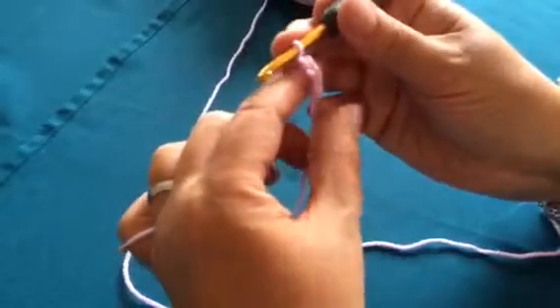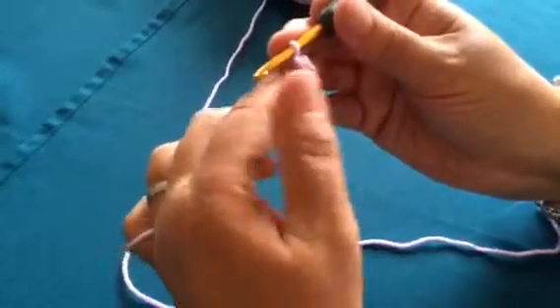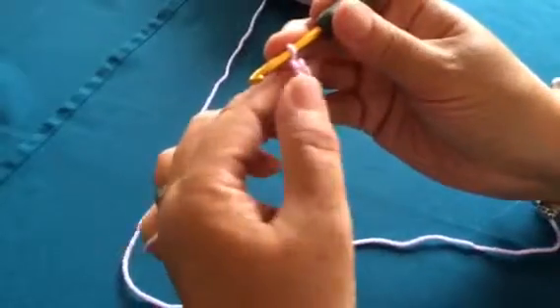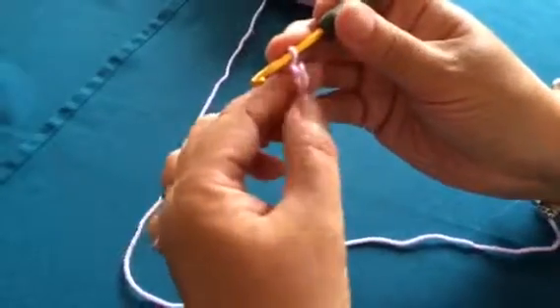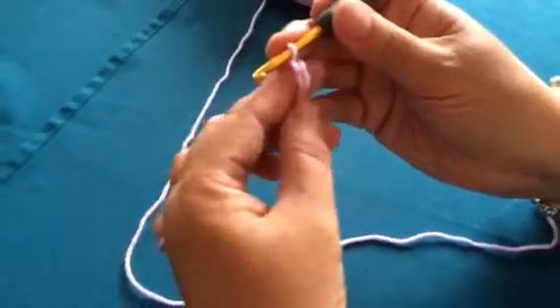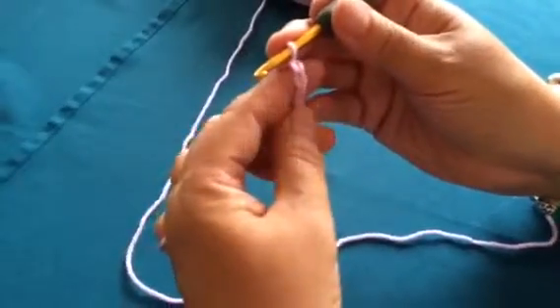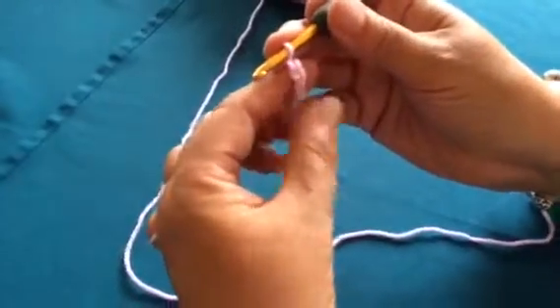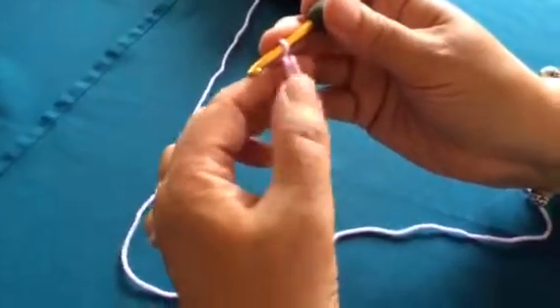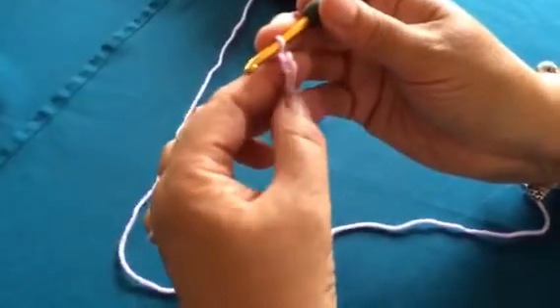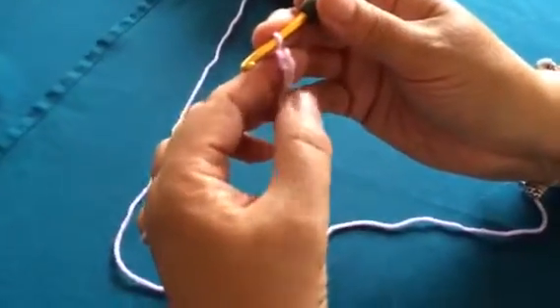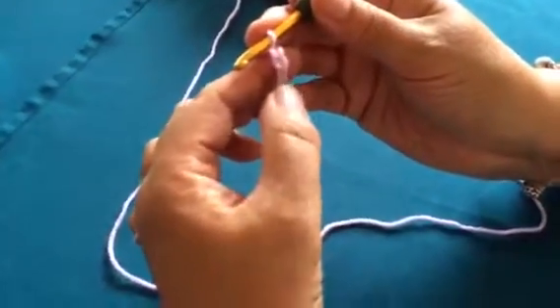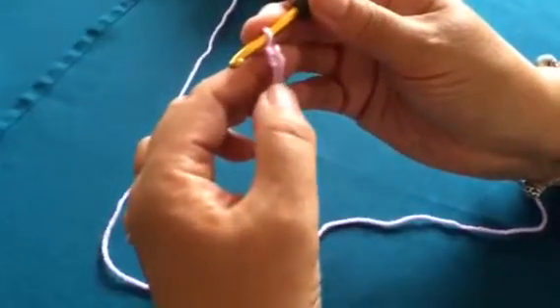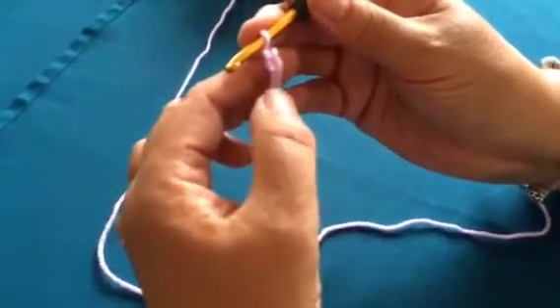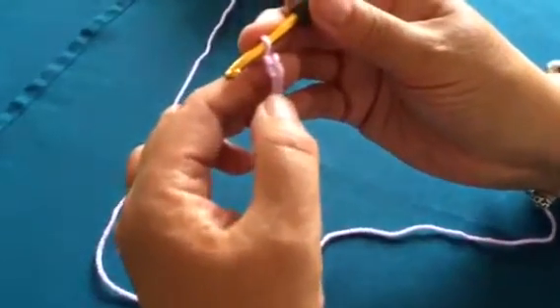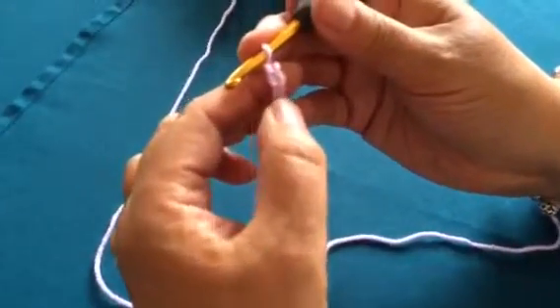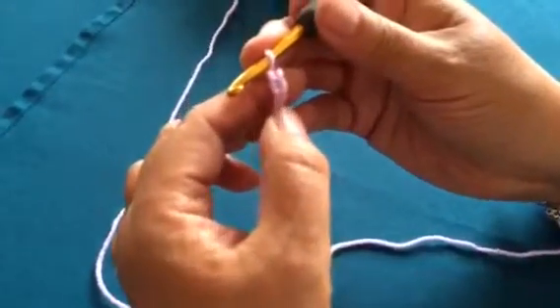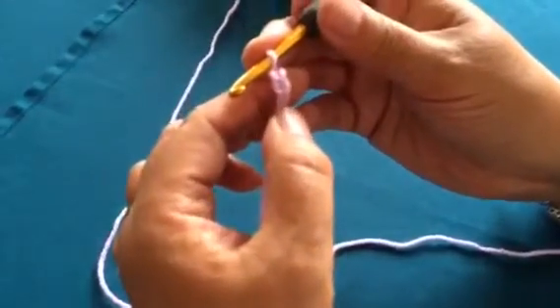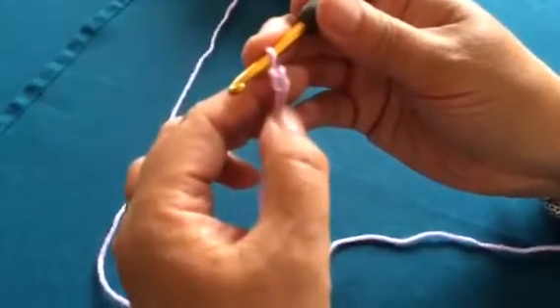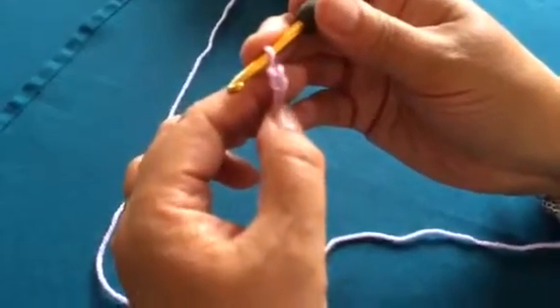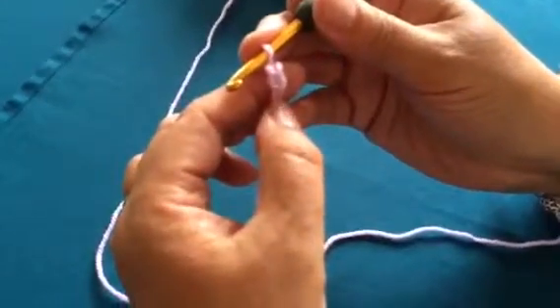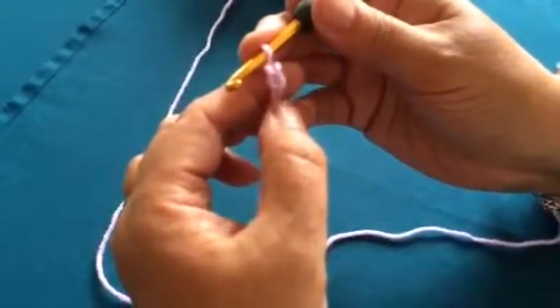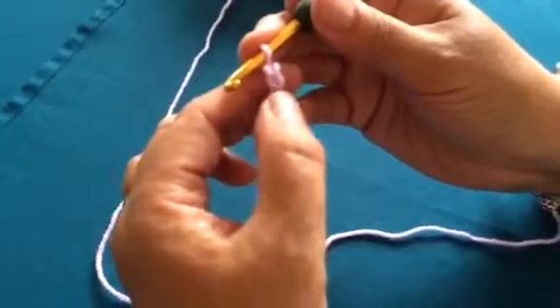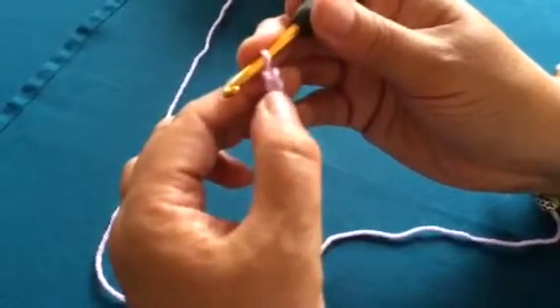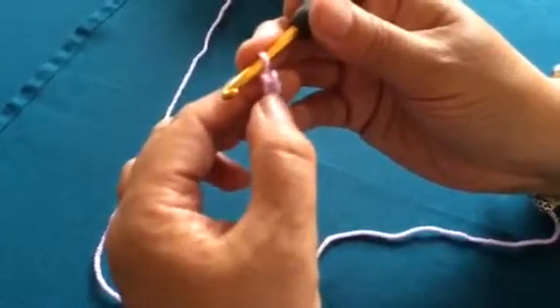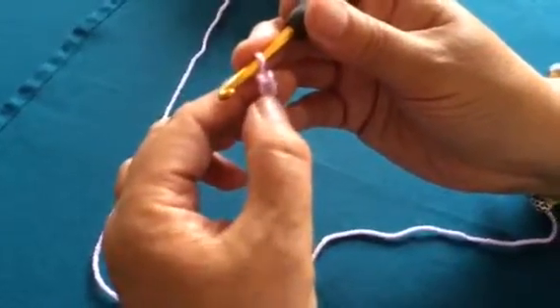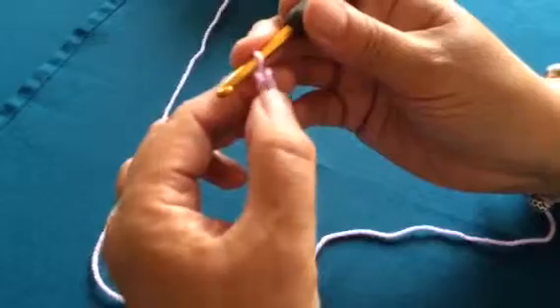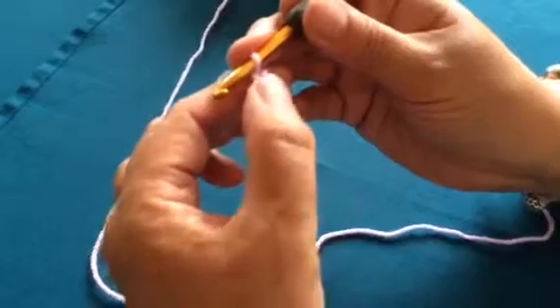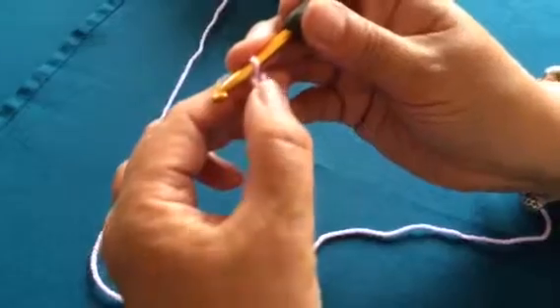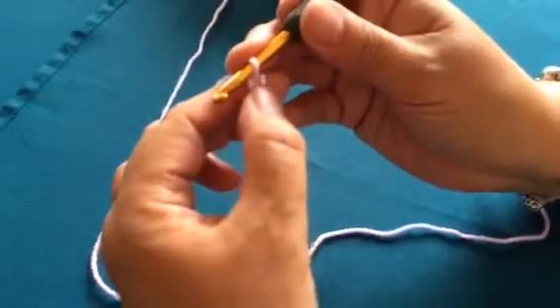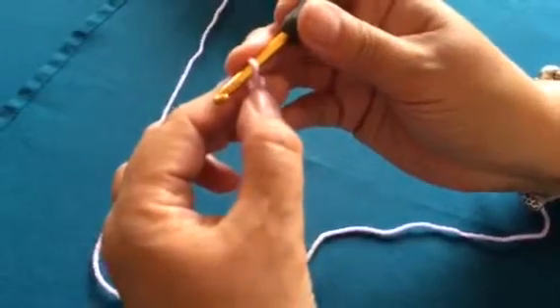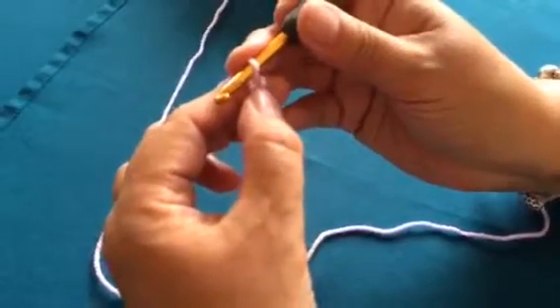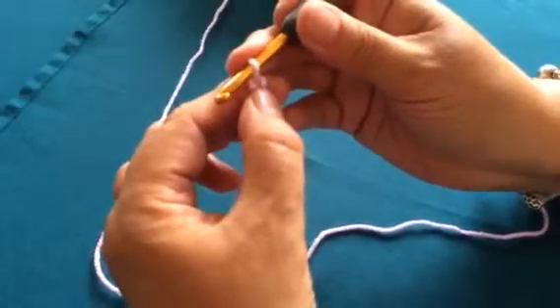So there we have three stitches — we've got the one at the bottom, two and three.